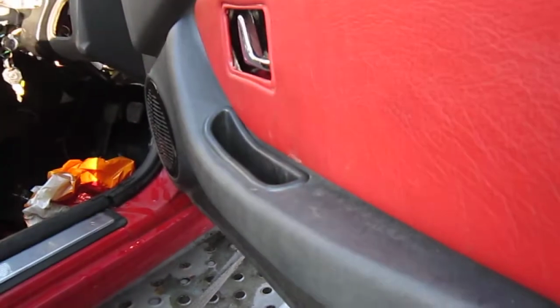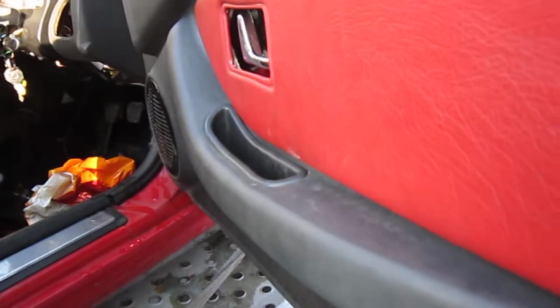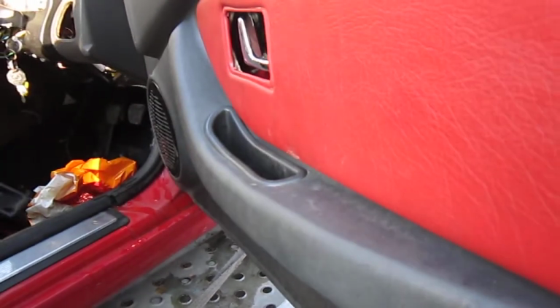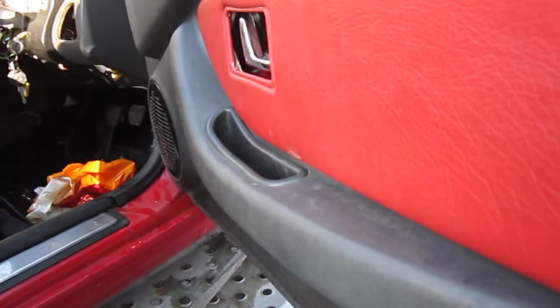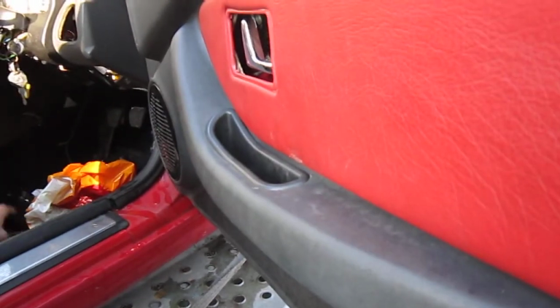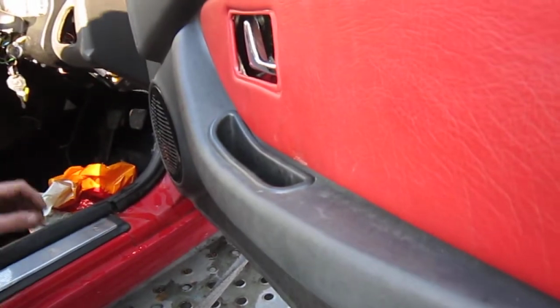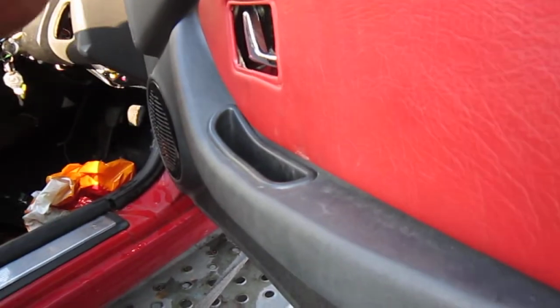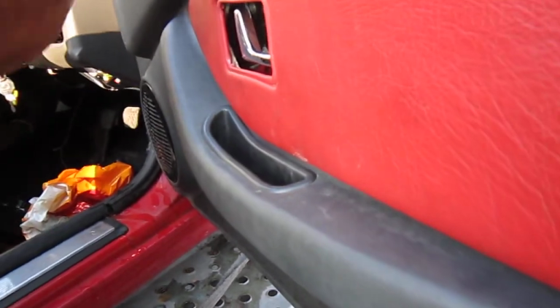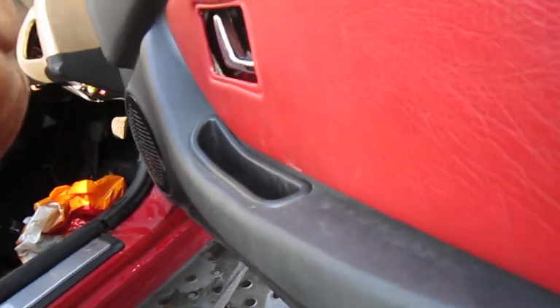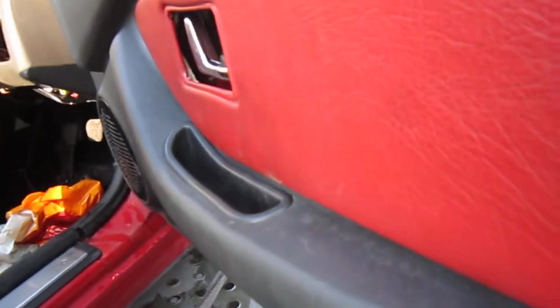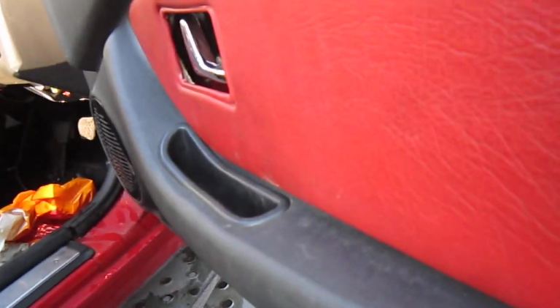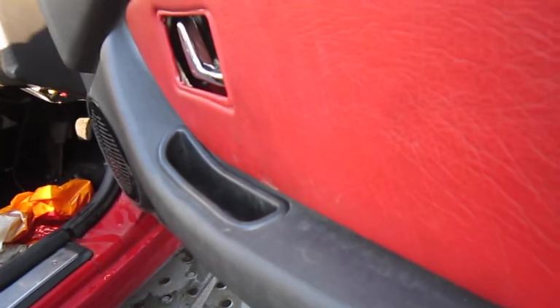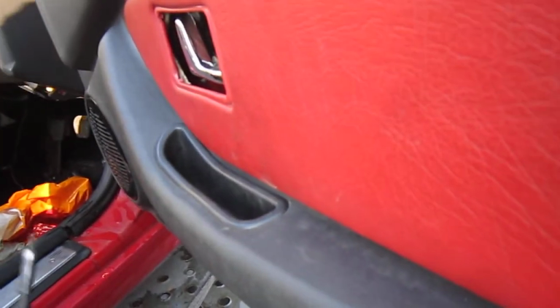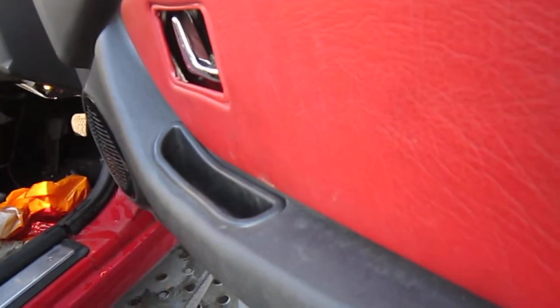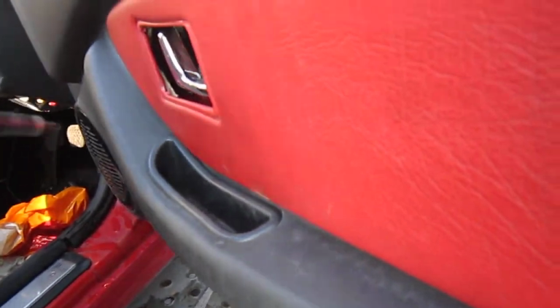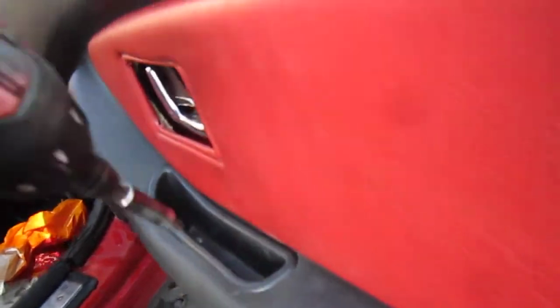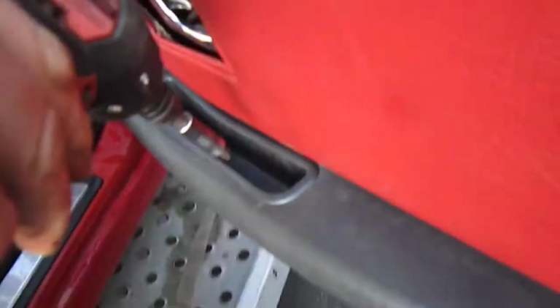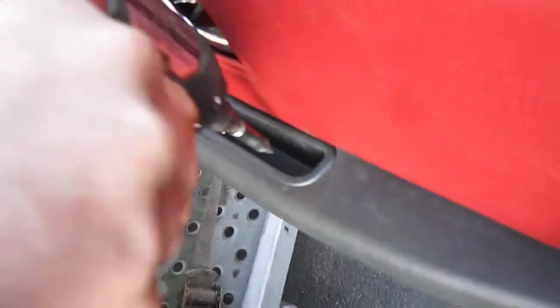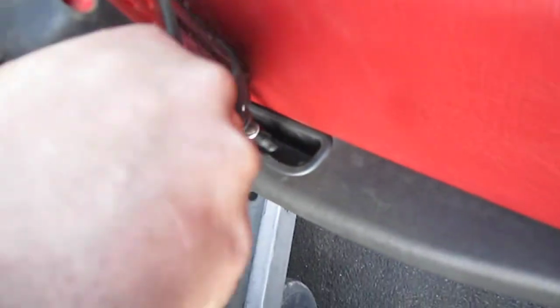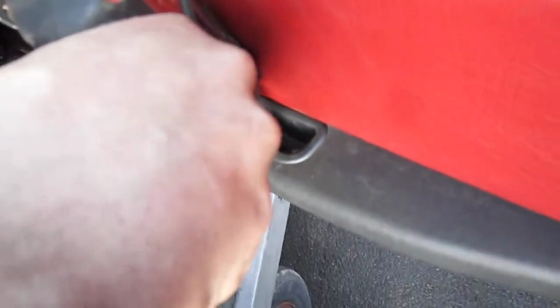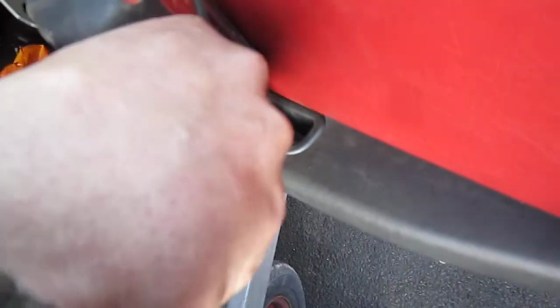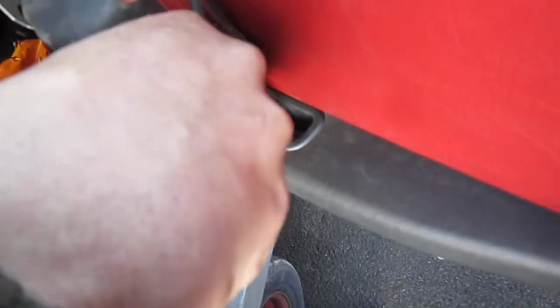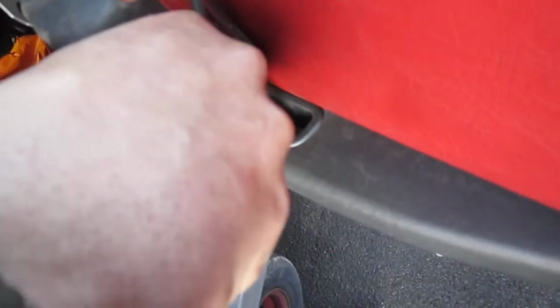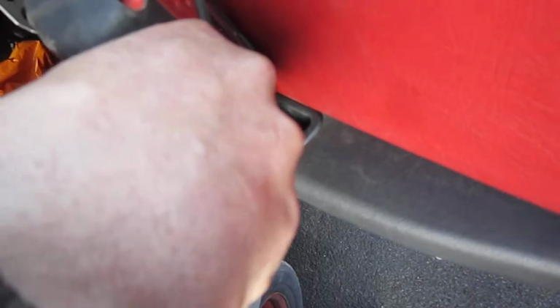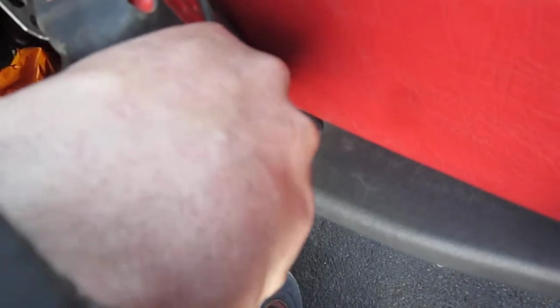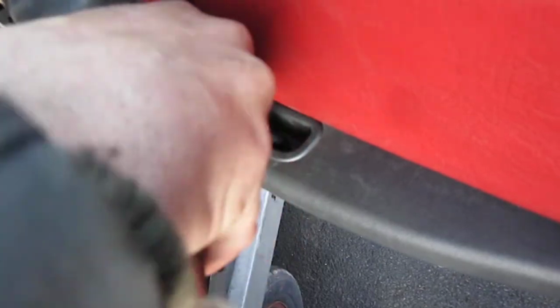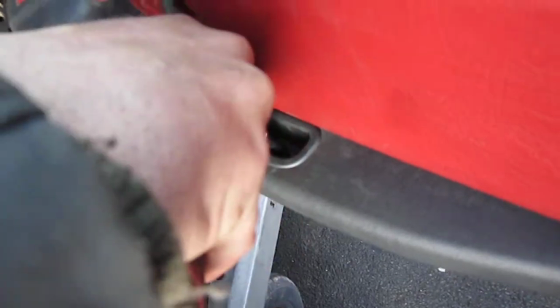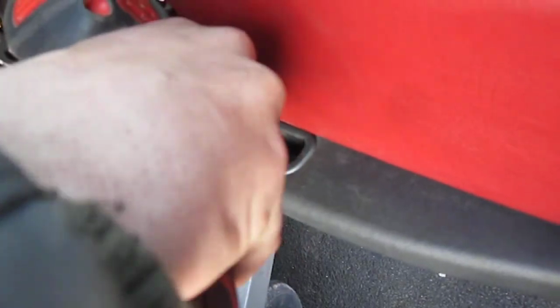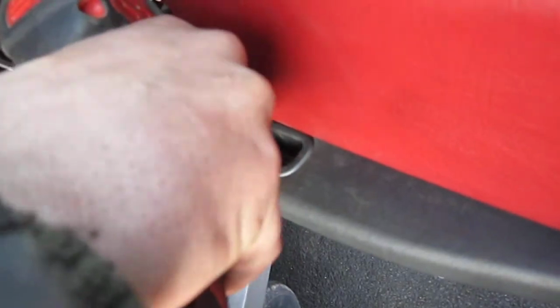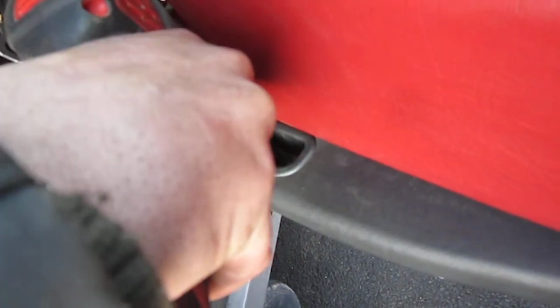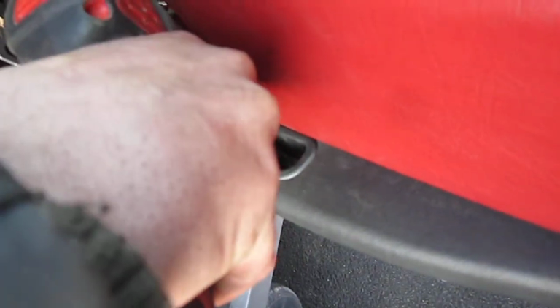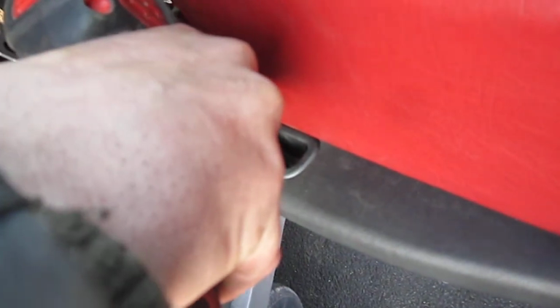Remove that bit. Then you have two screws down here — they've been replaced as well.